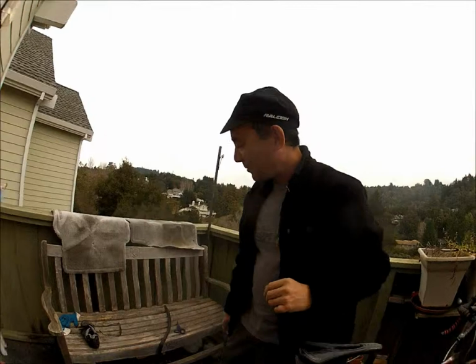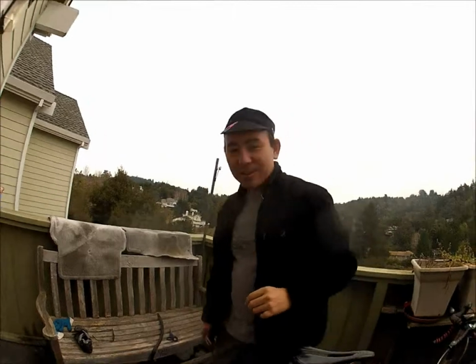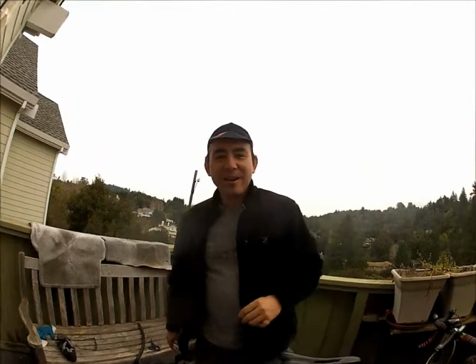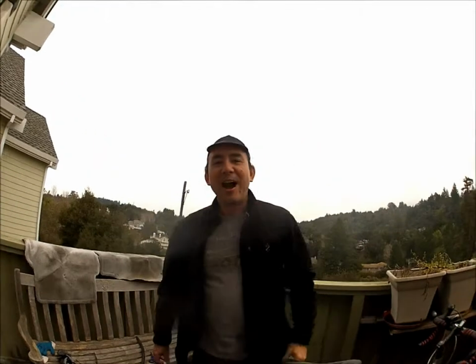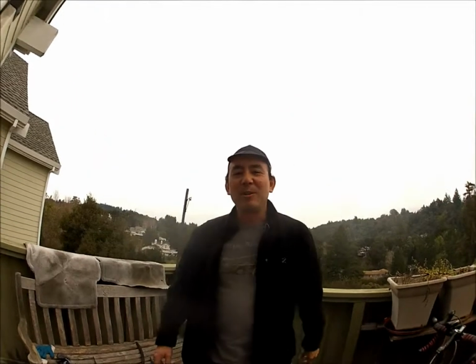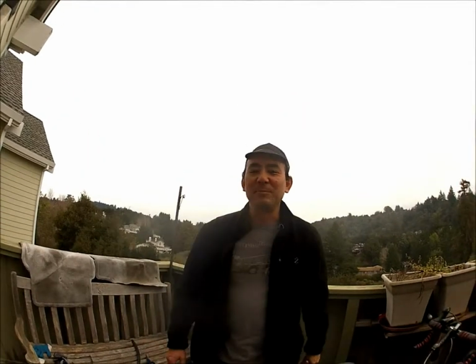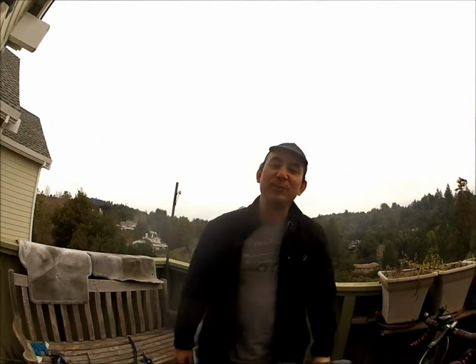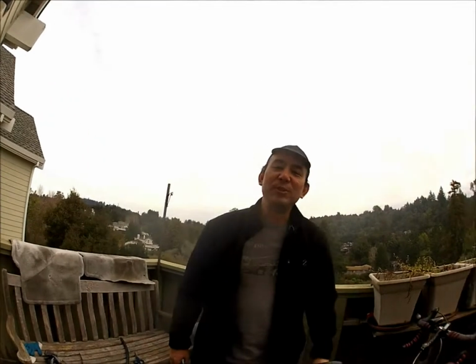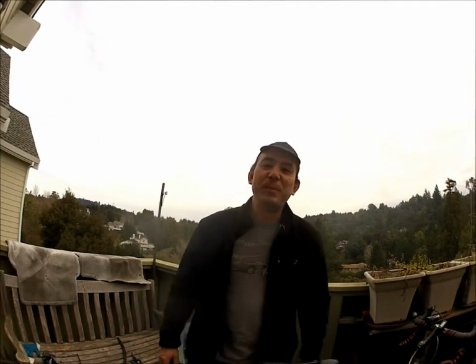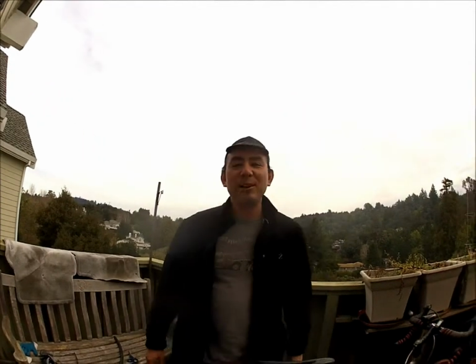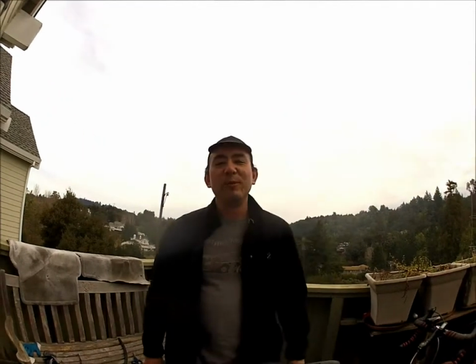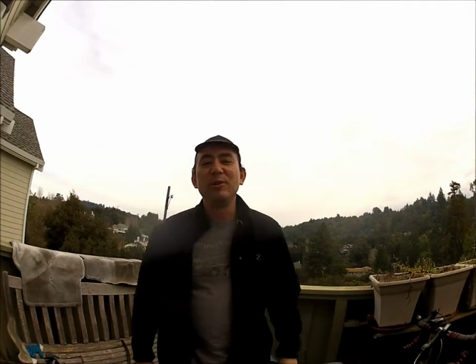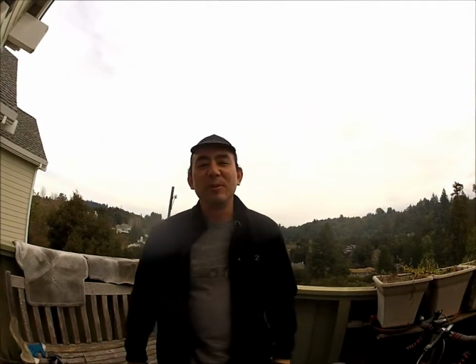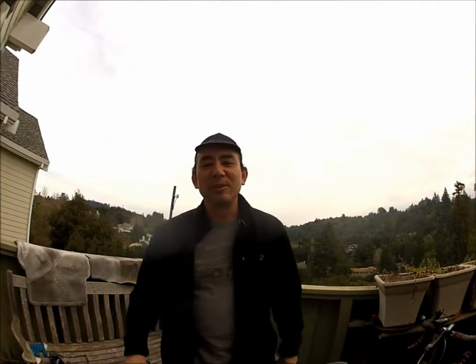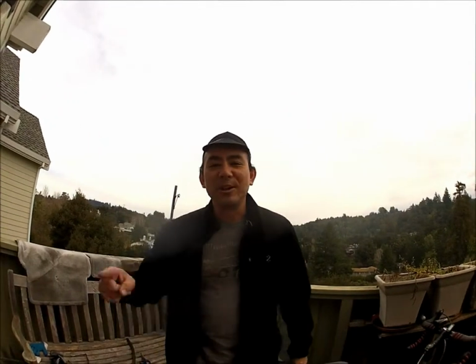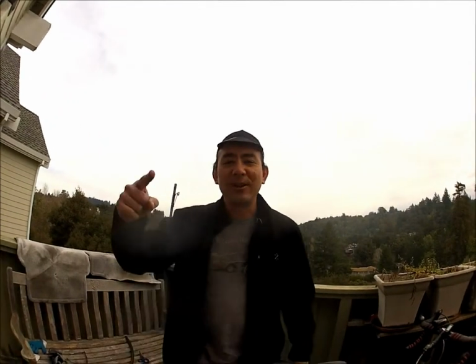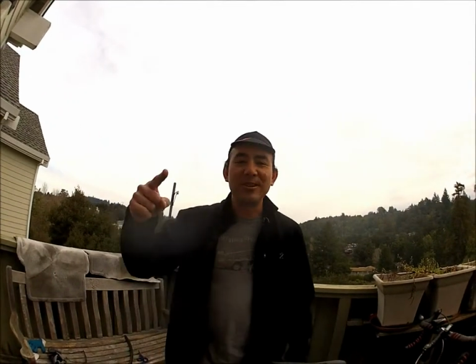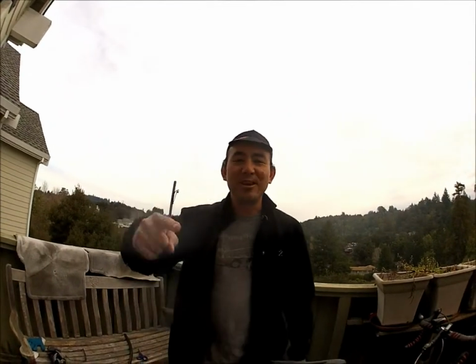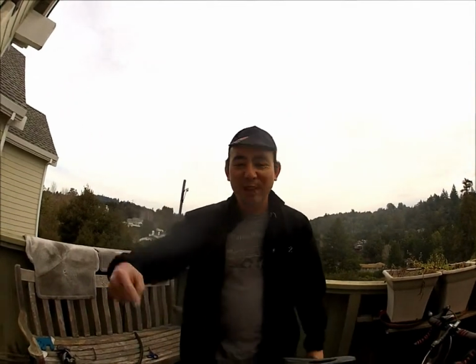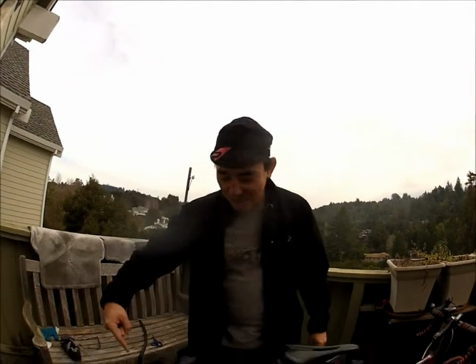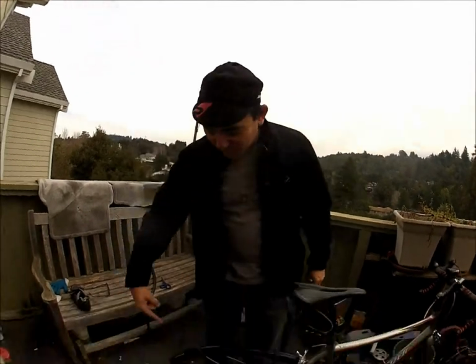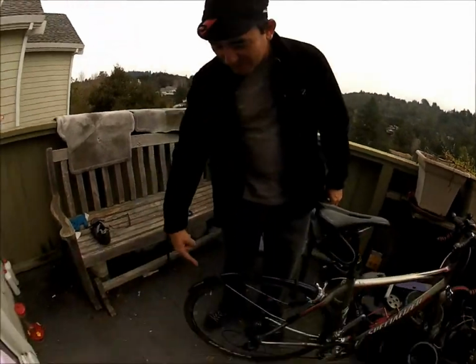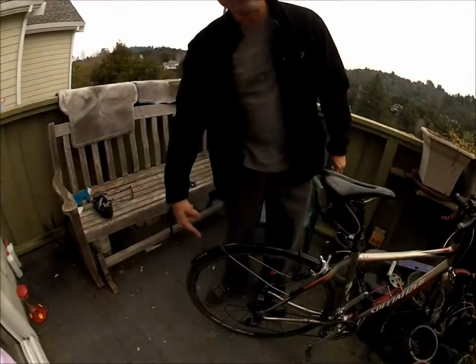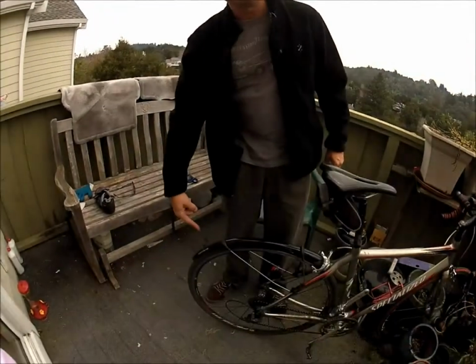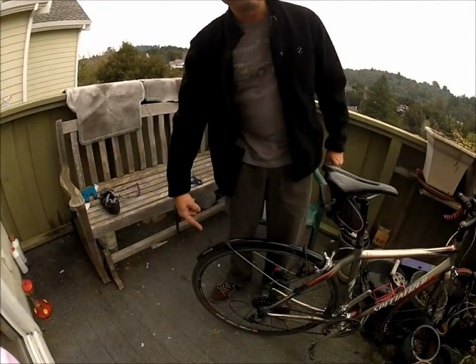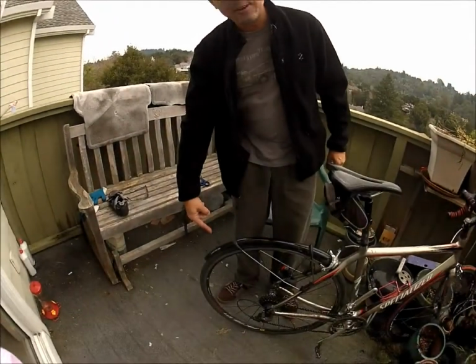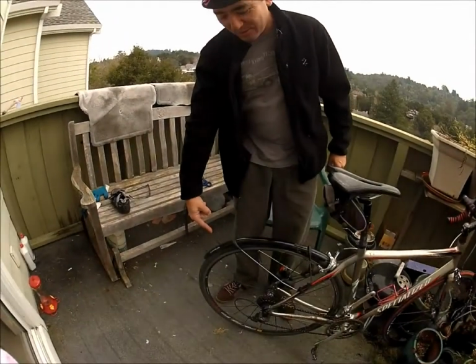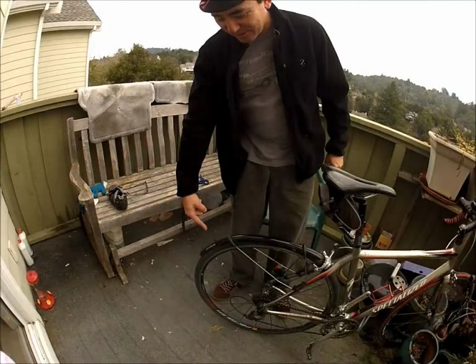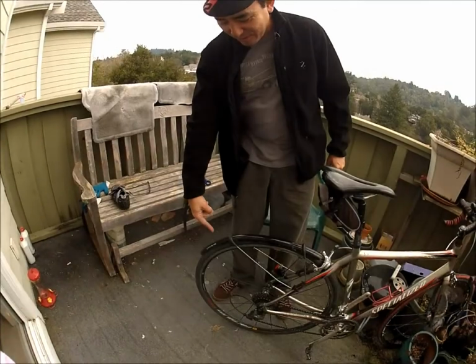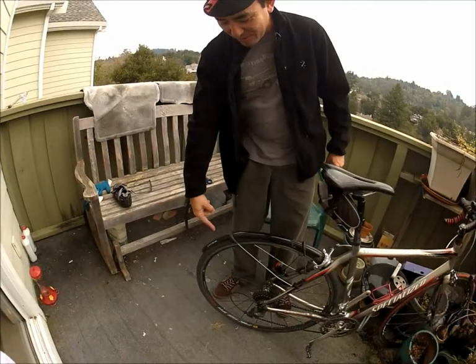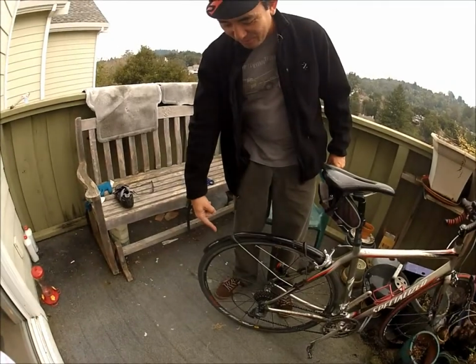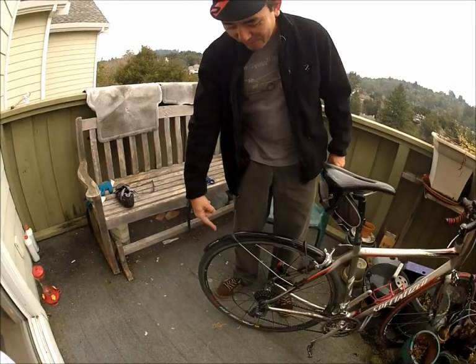Hi, welcome to Fritz's Patio of Doom. We're gonna talk about the SKS racer blade fender that is on my road bike.